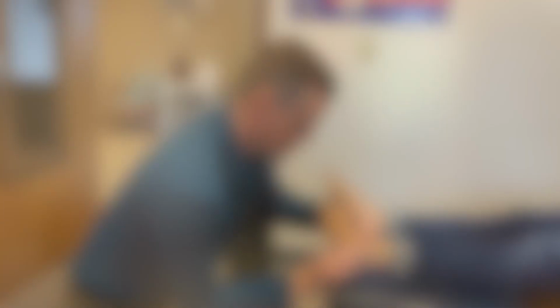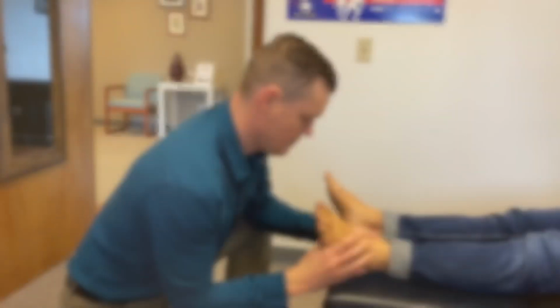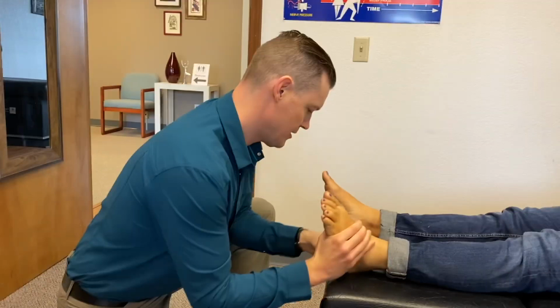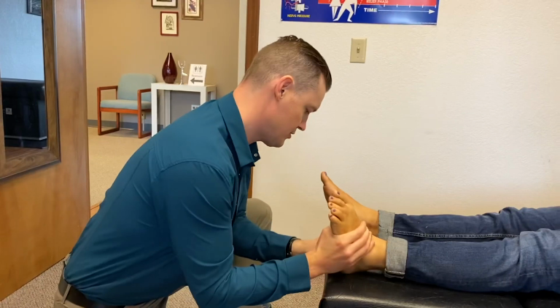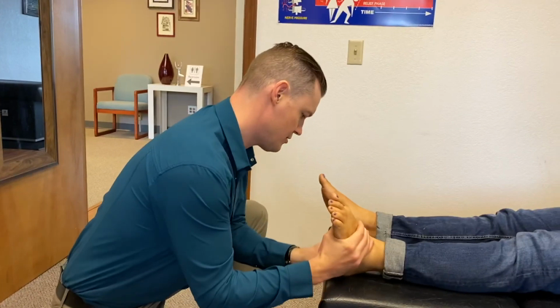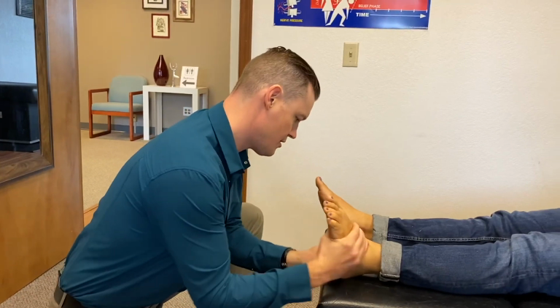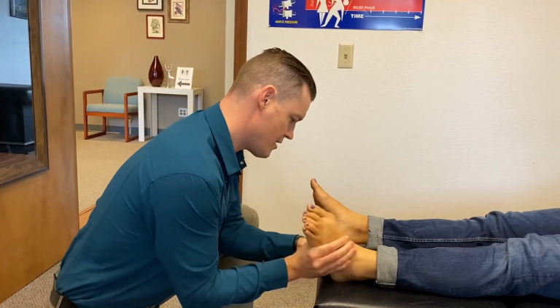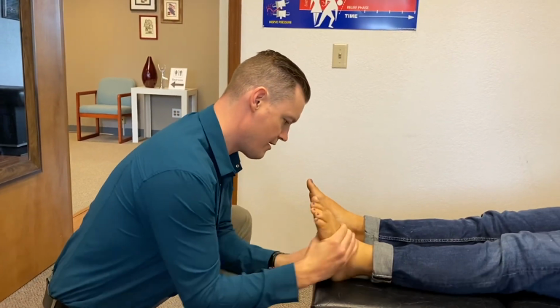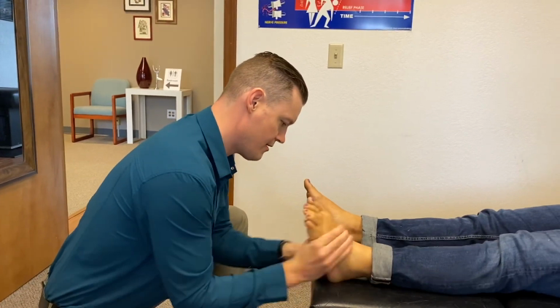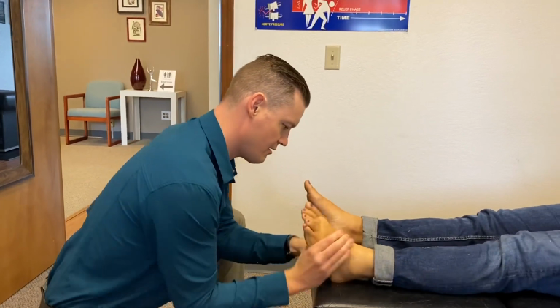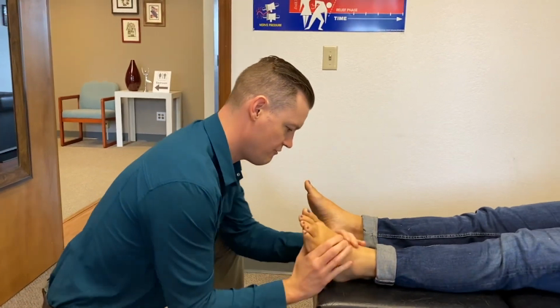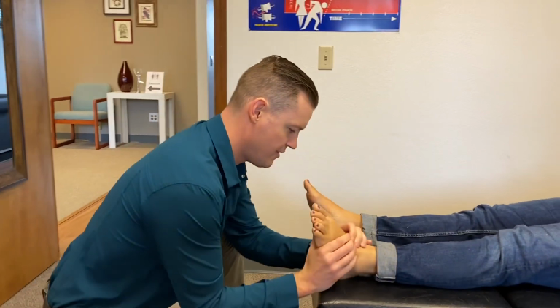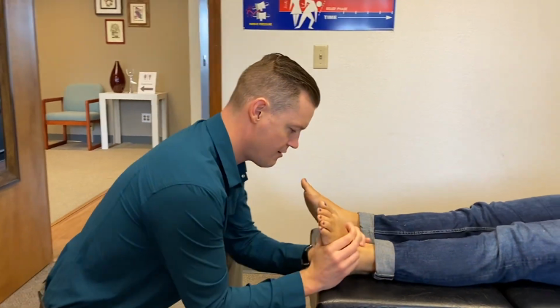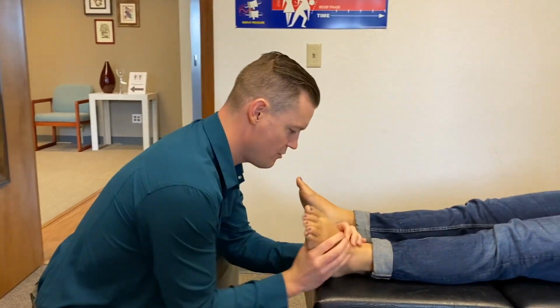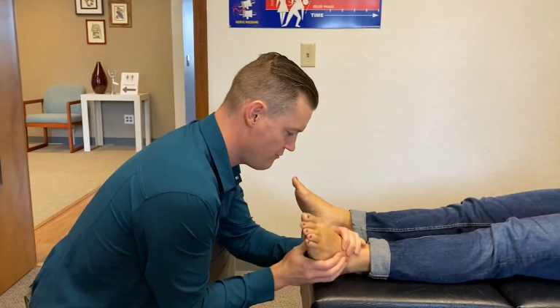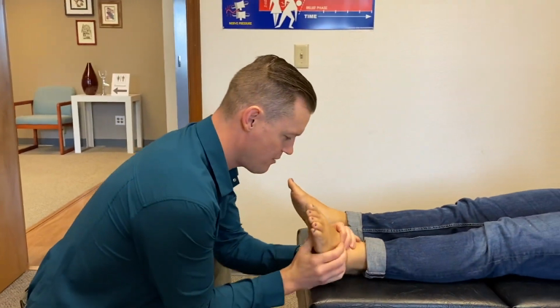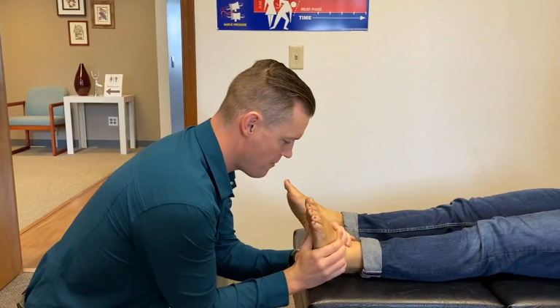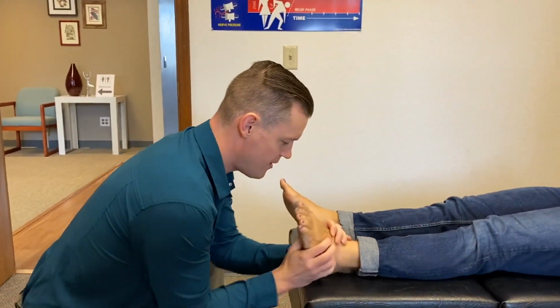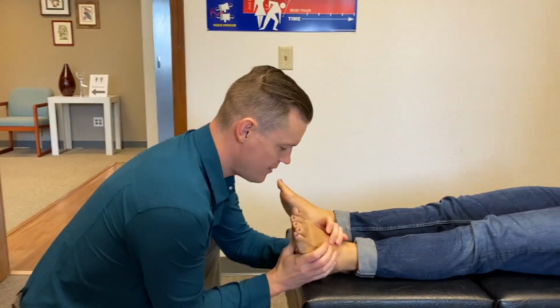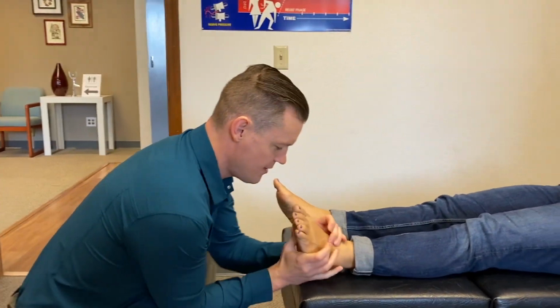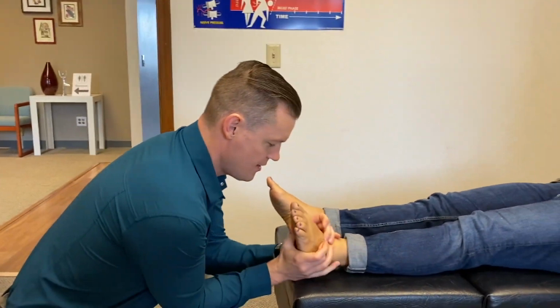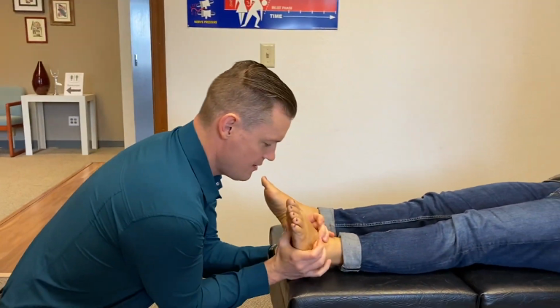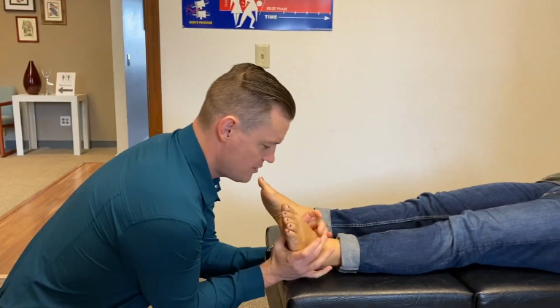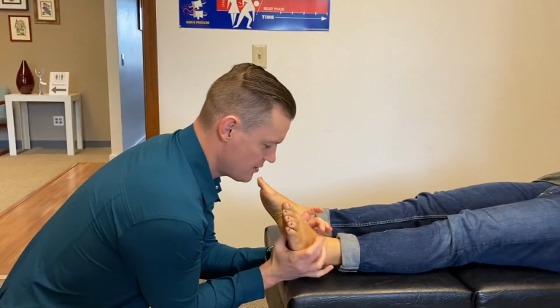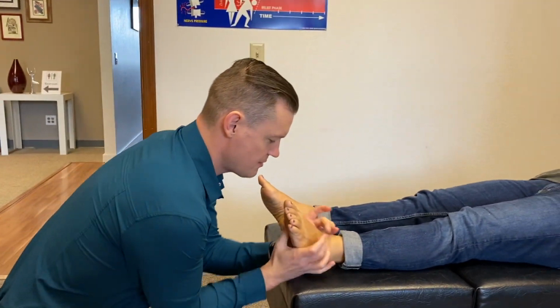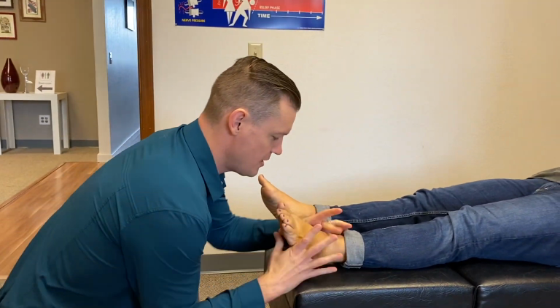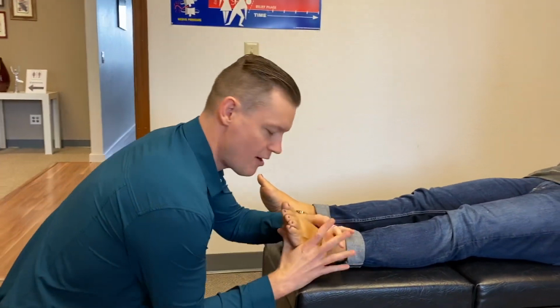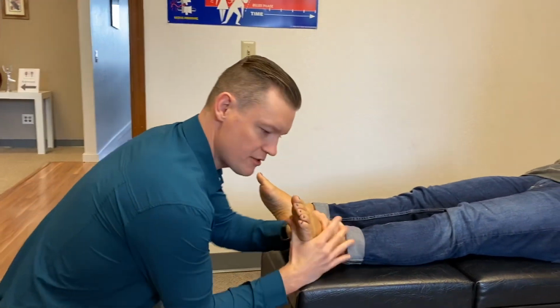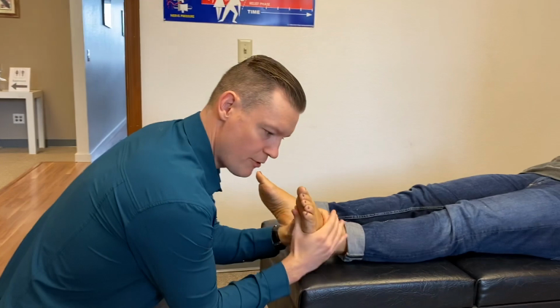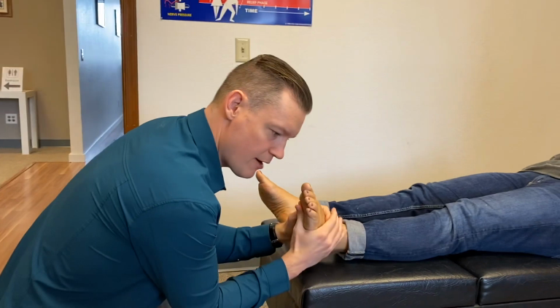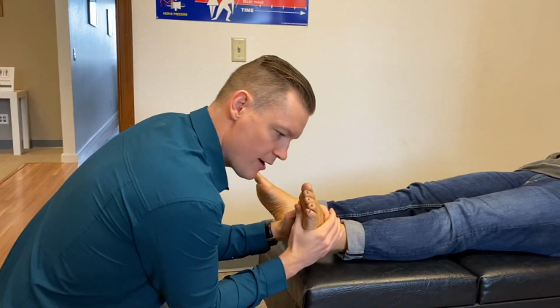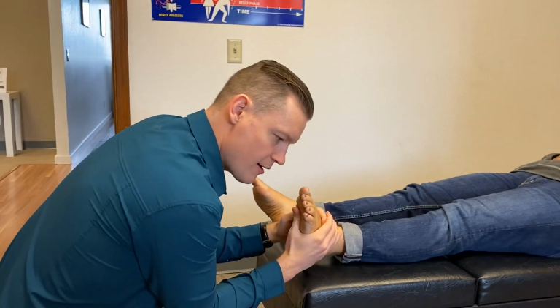Make sure that the feet are moving well. Adjust this mid-tarsal break right here.